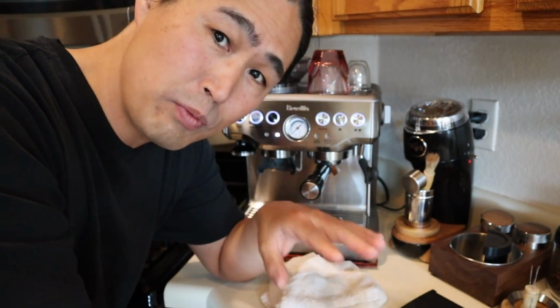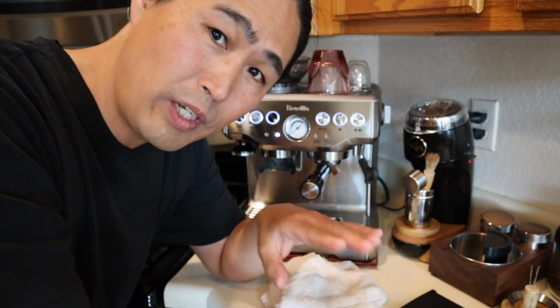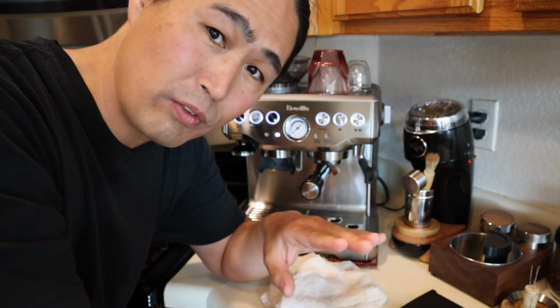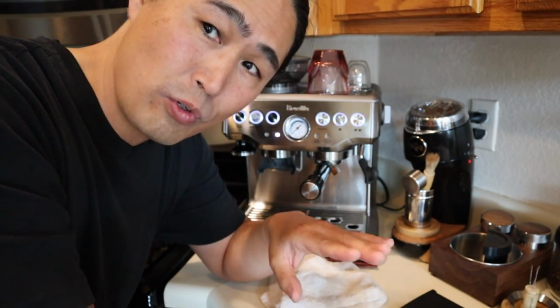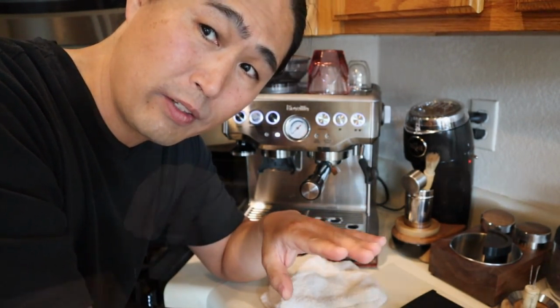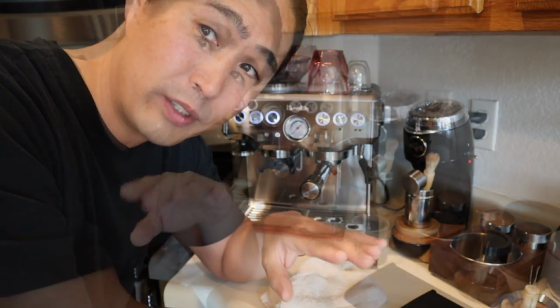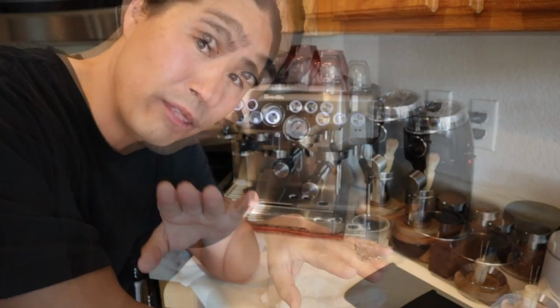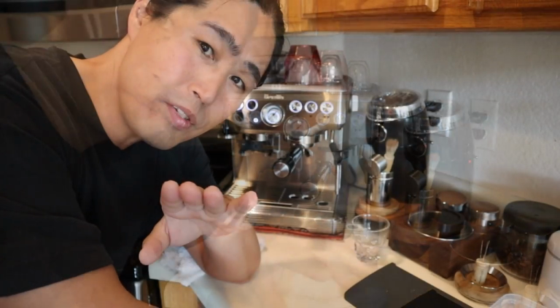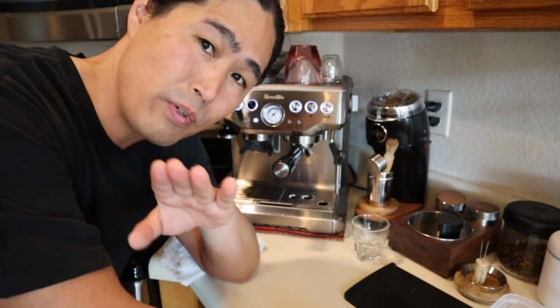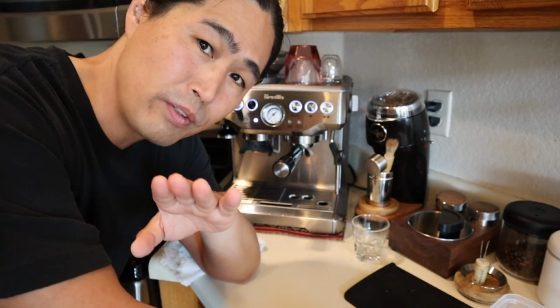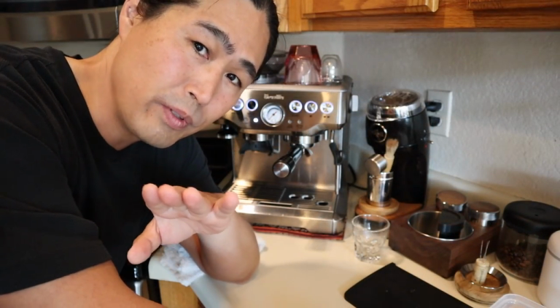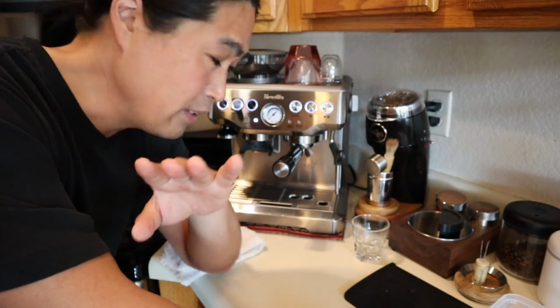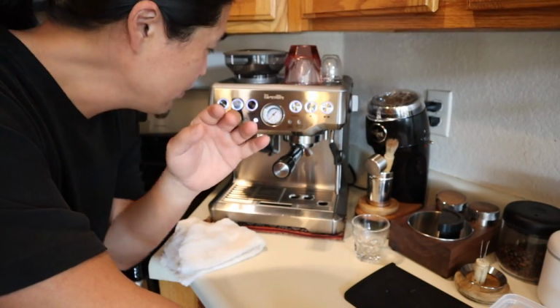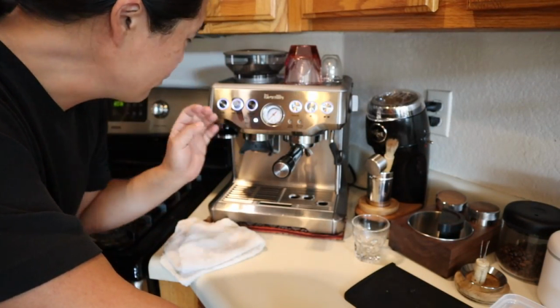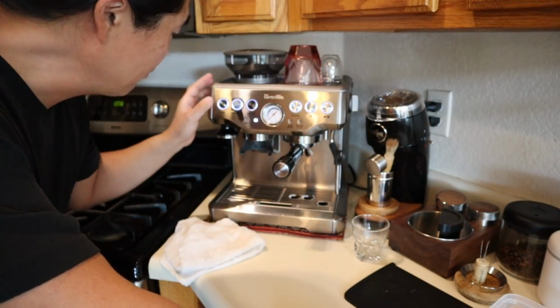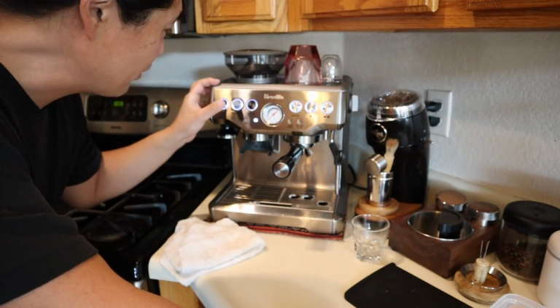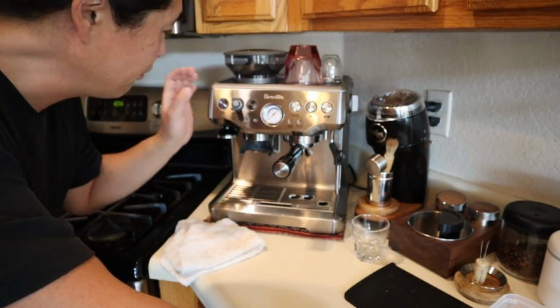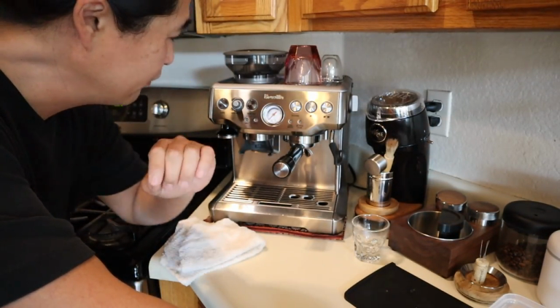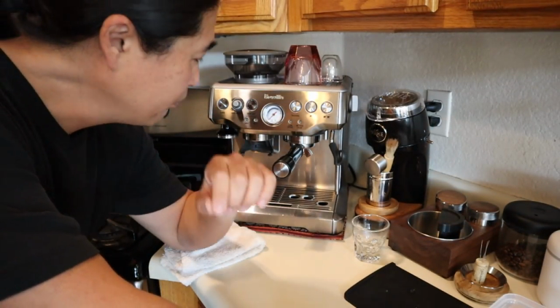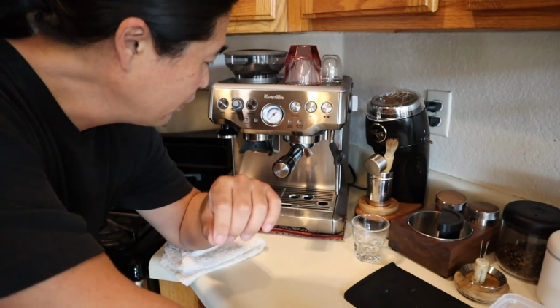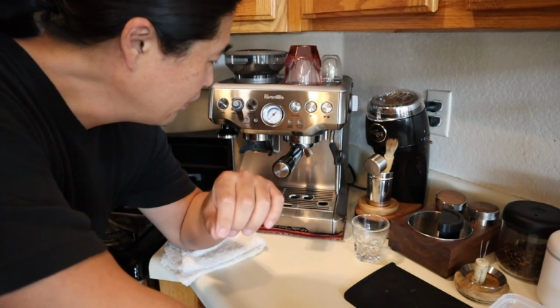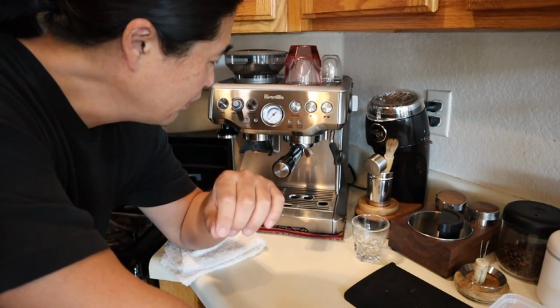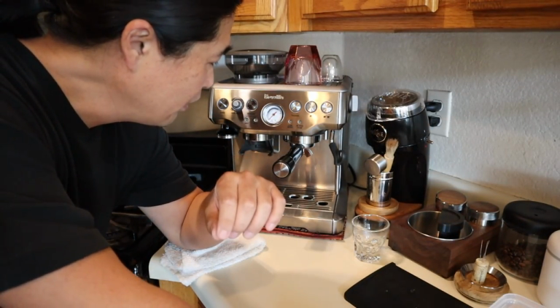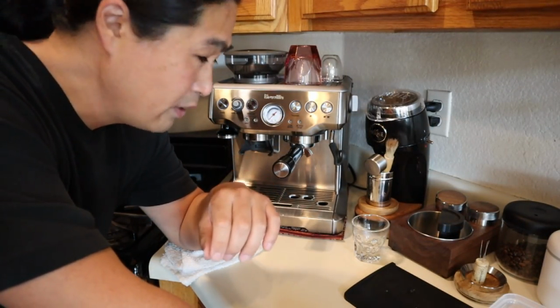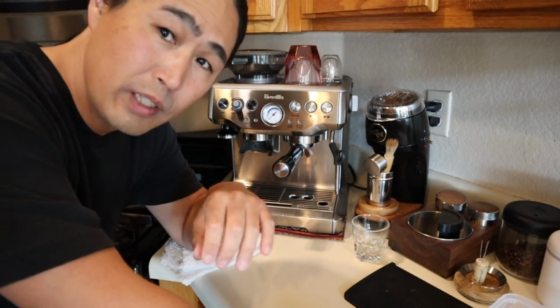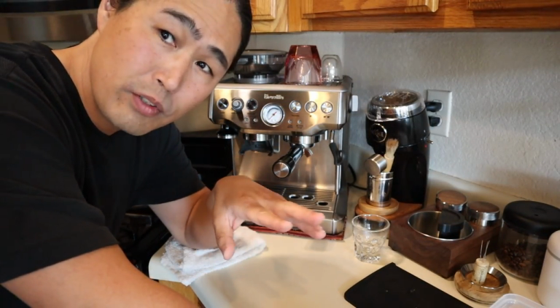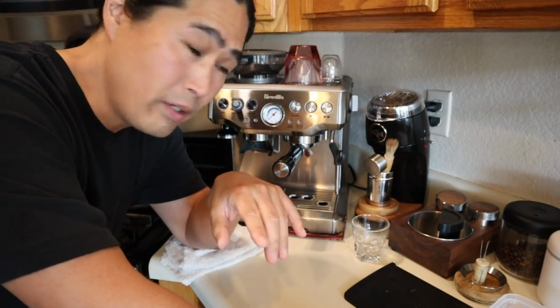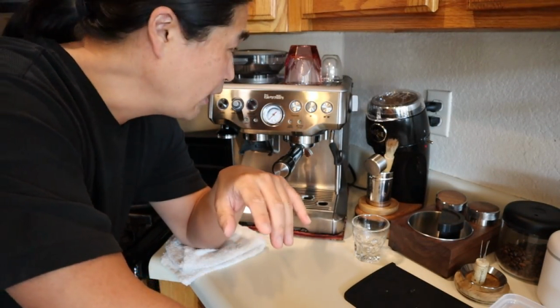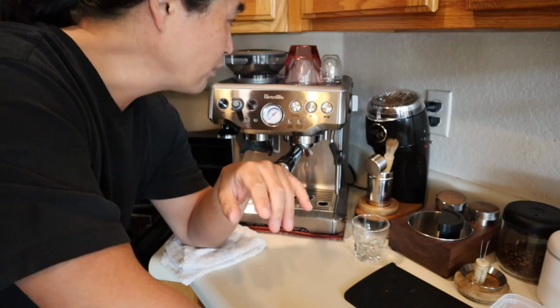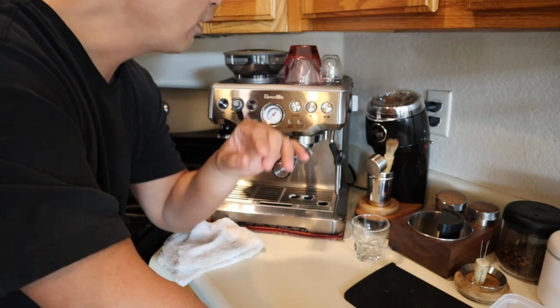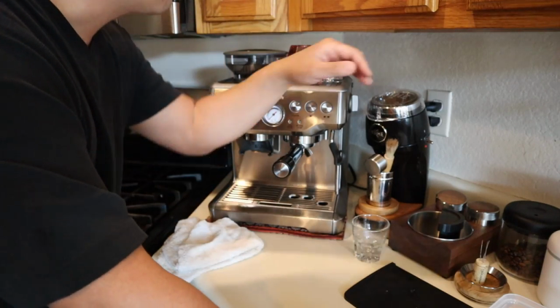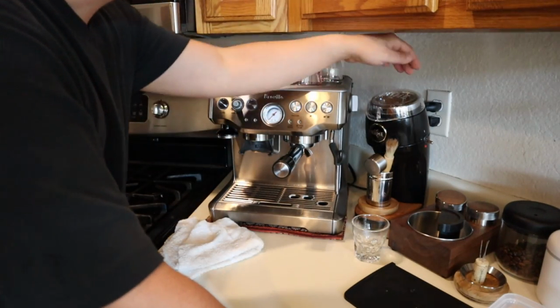So this morning I'm going to show you how to do it. The first thing we are going to do is shut the machine off — actually, just unplug it.